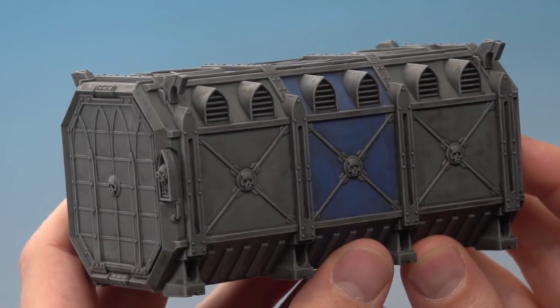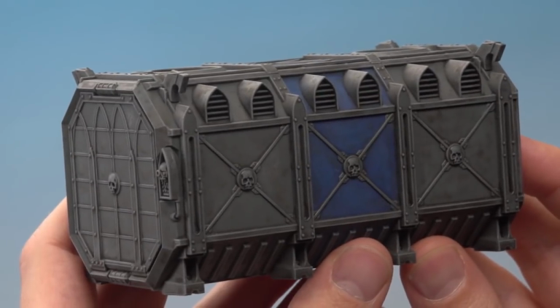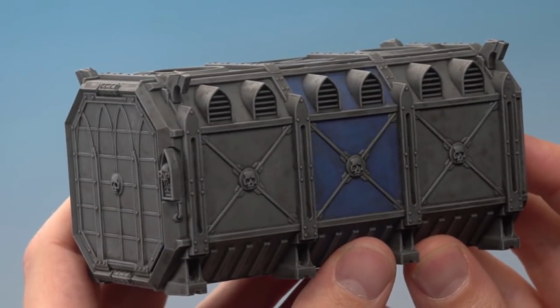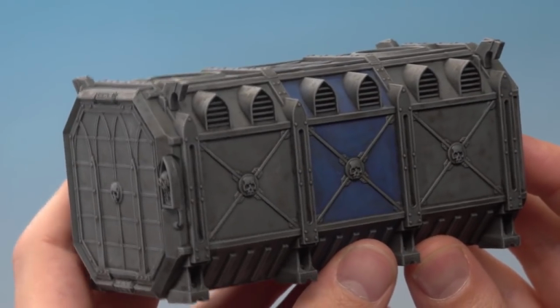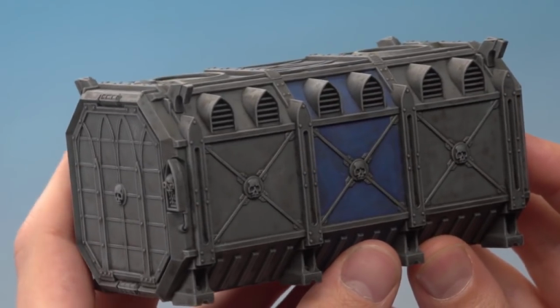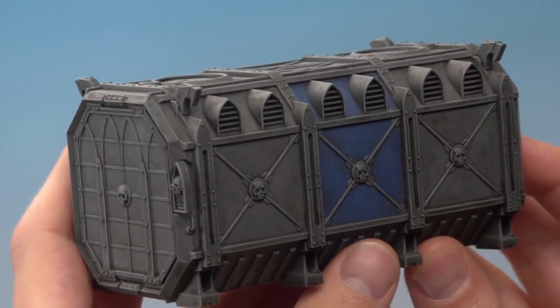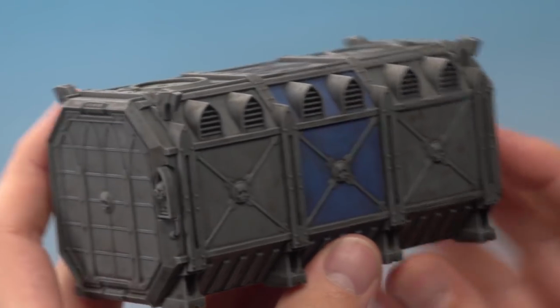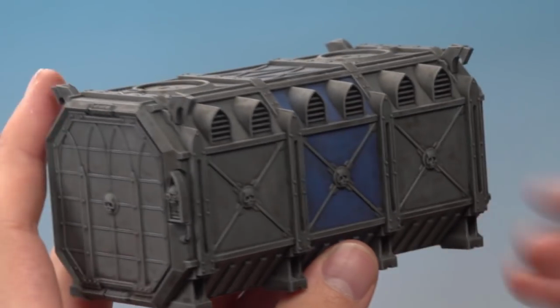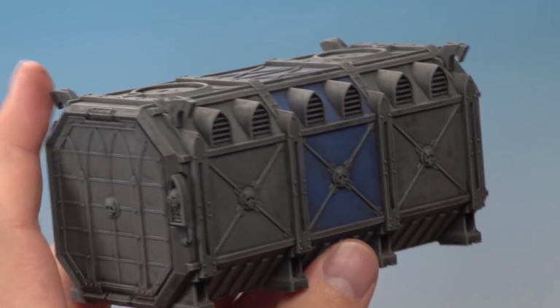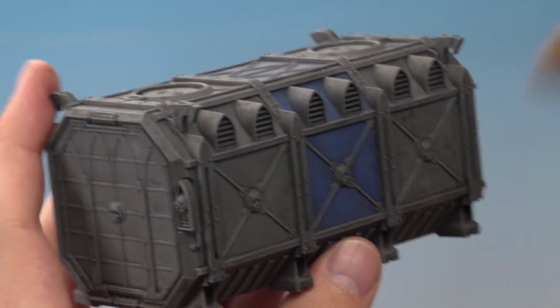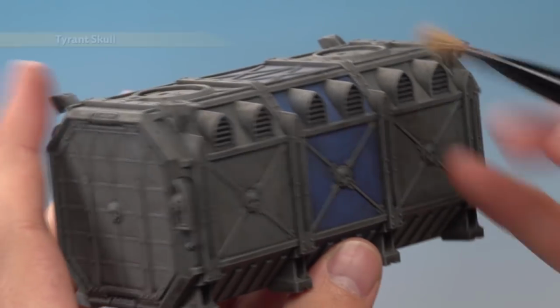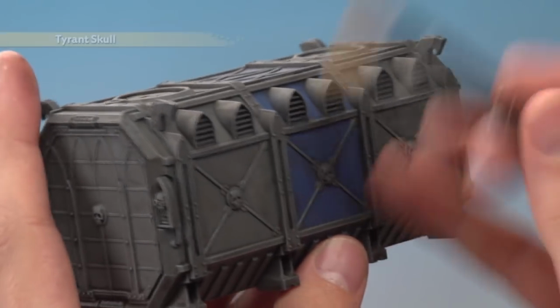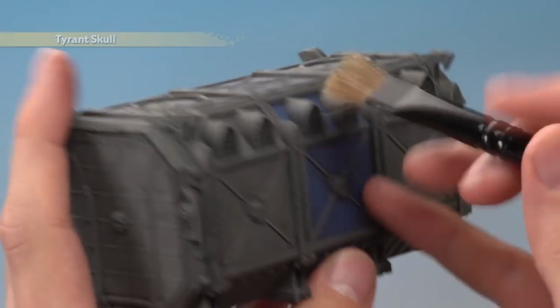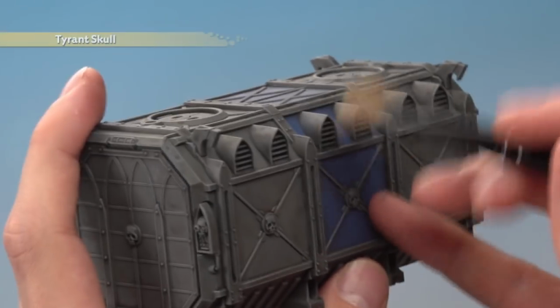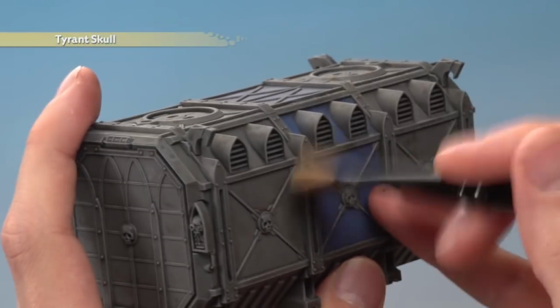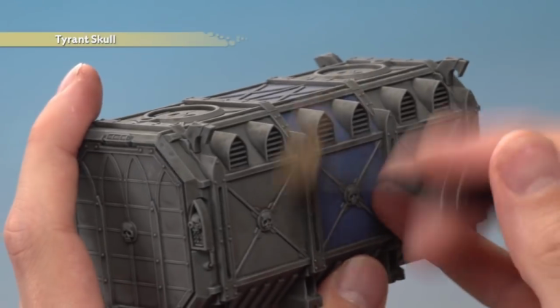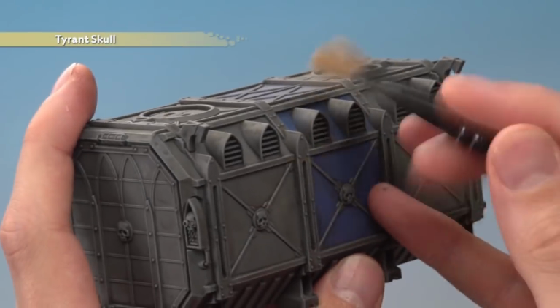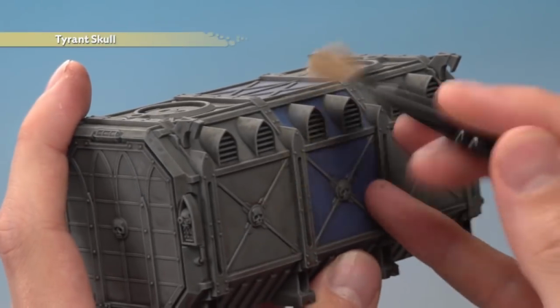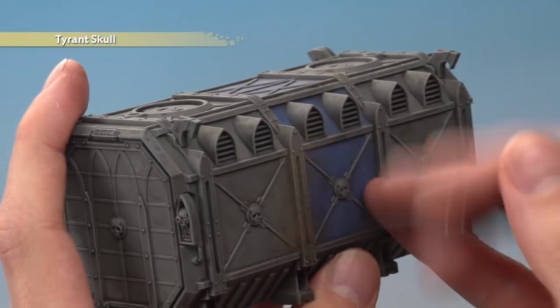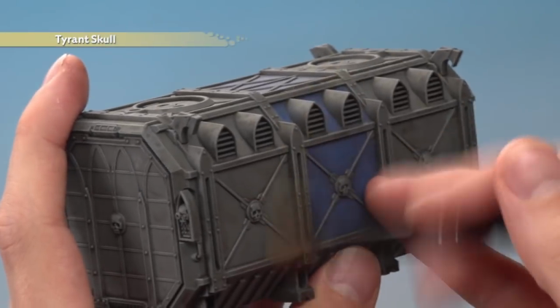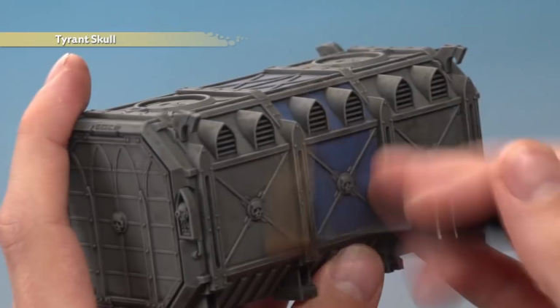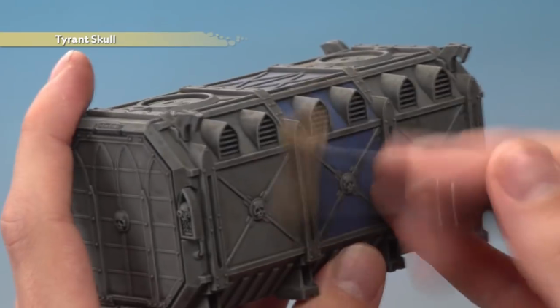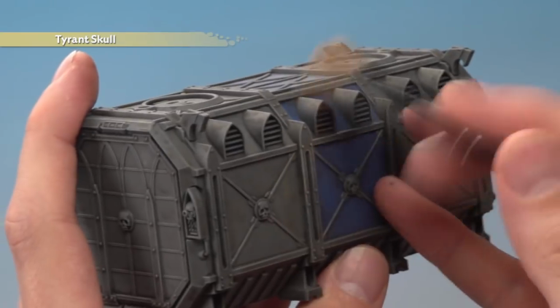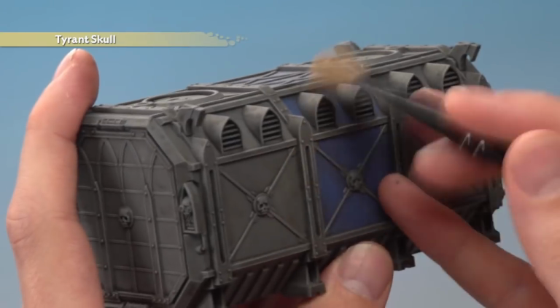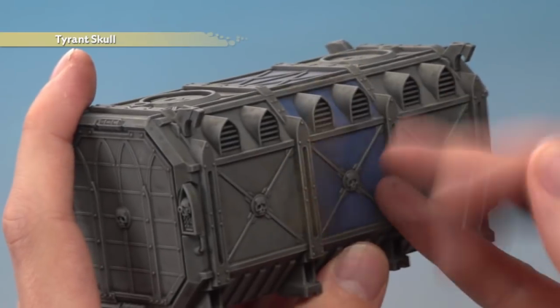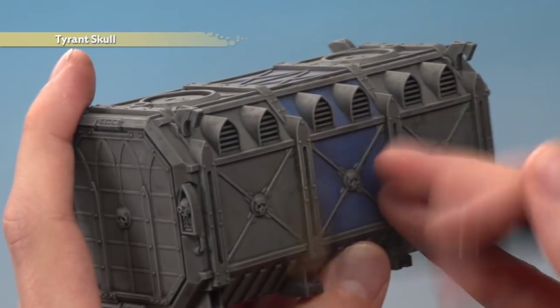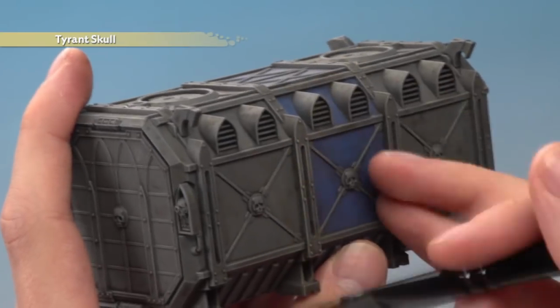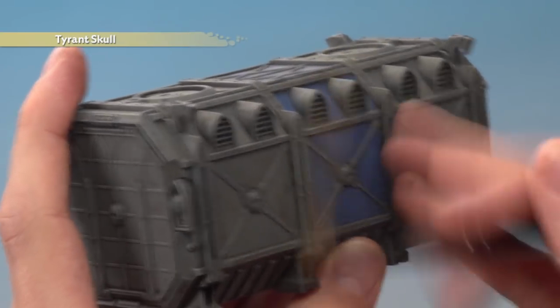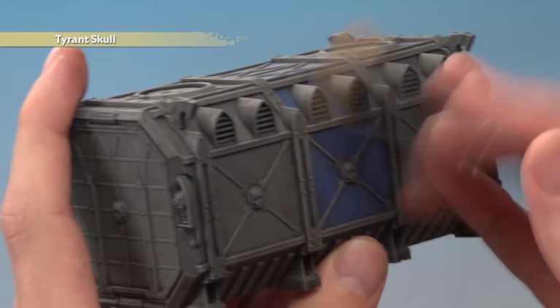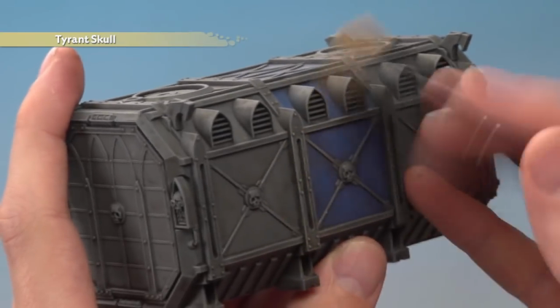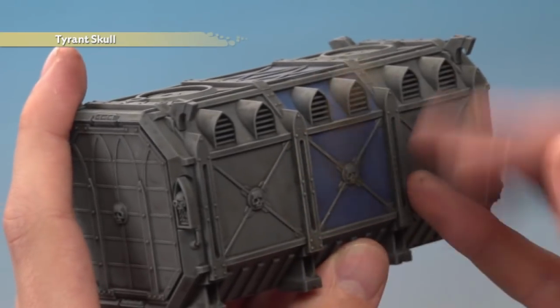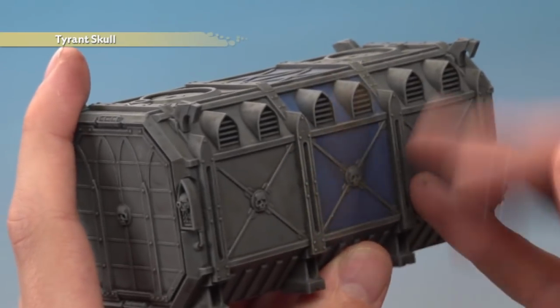And once that's done, you're ready to finish off your container with a very light dry brush of Tyrant Skull, once again across the entire thing.